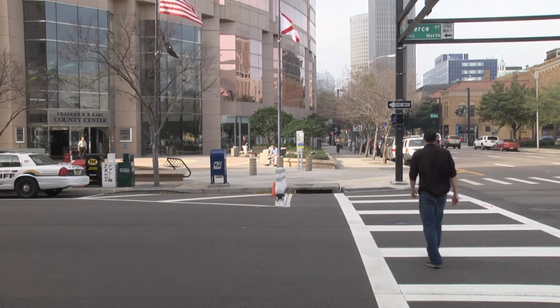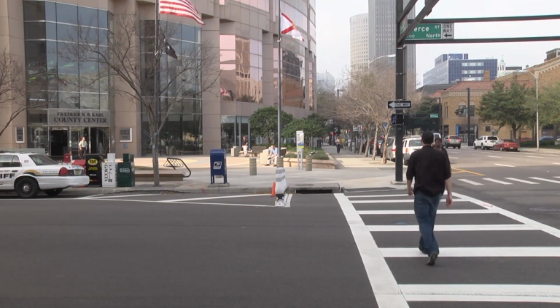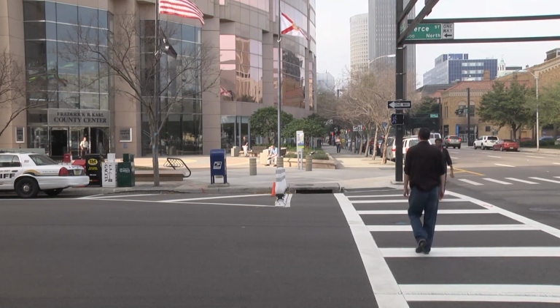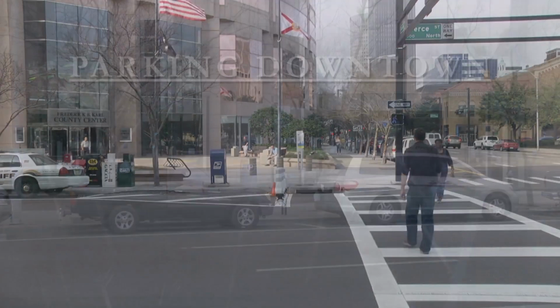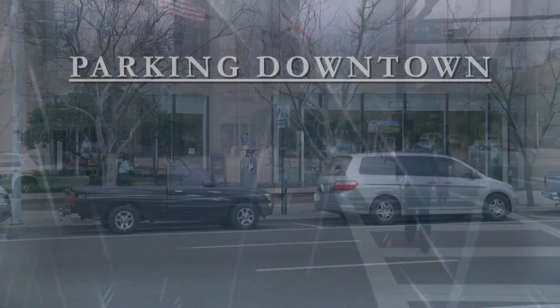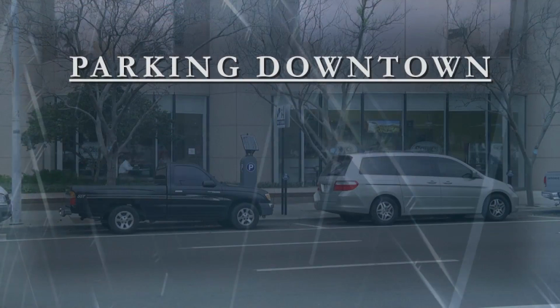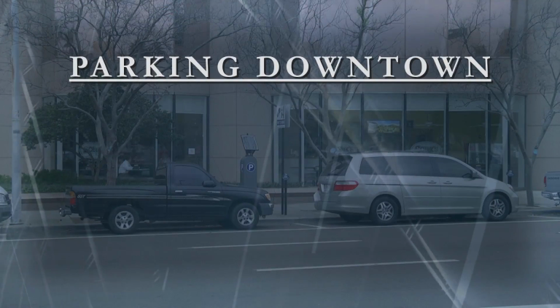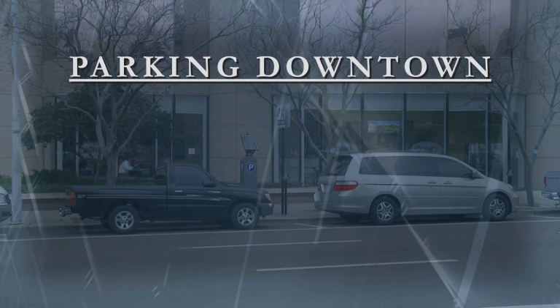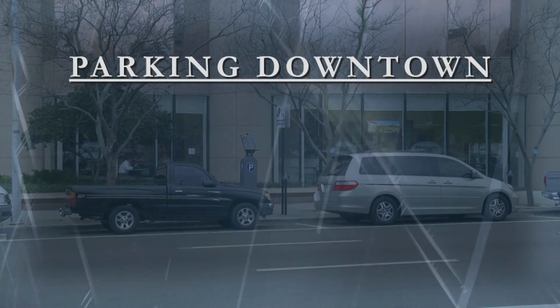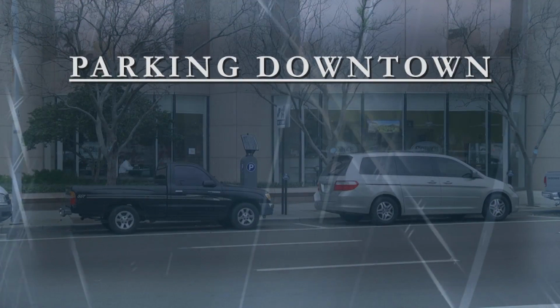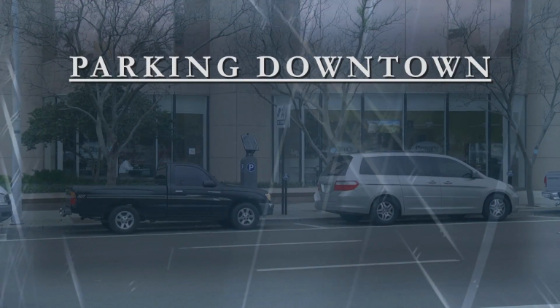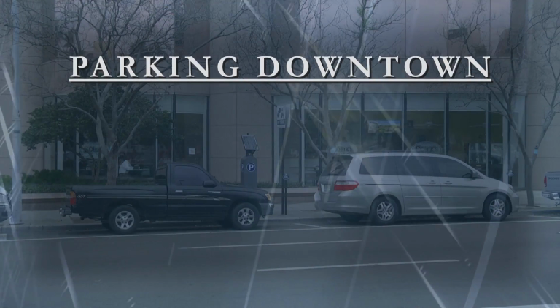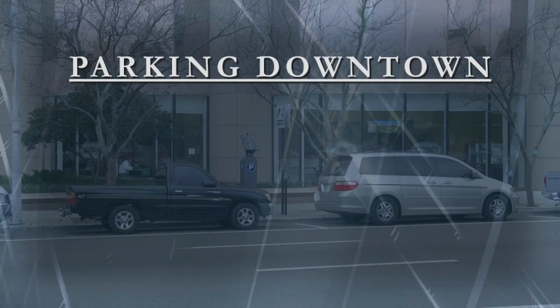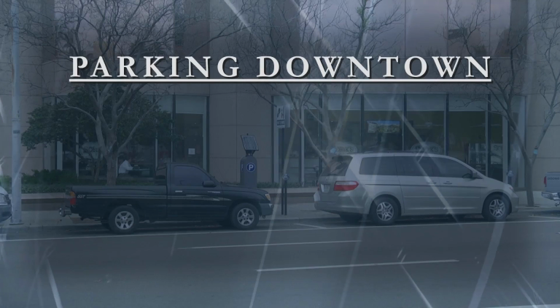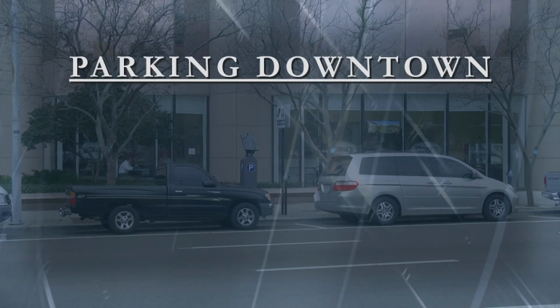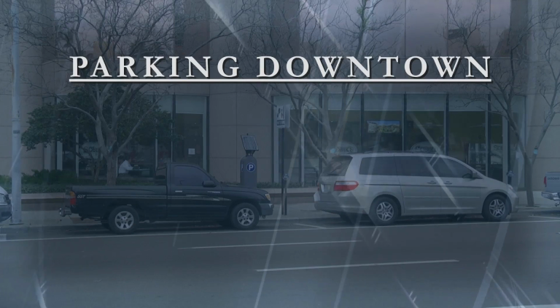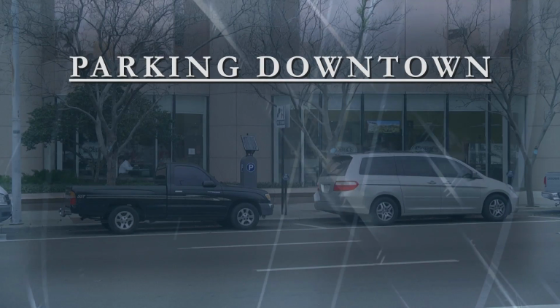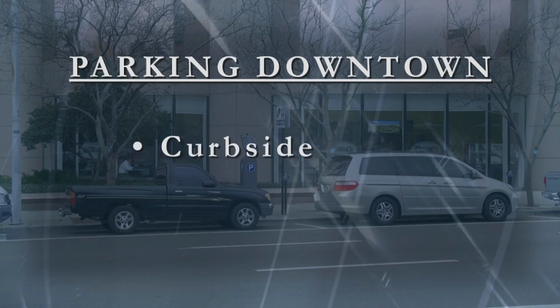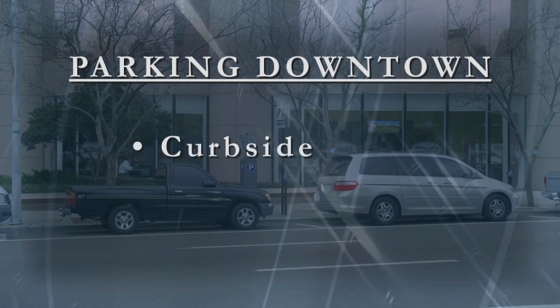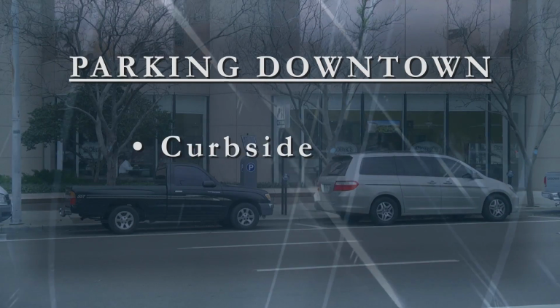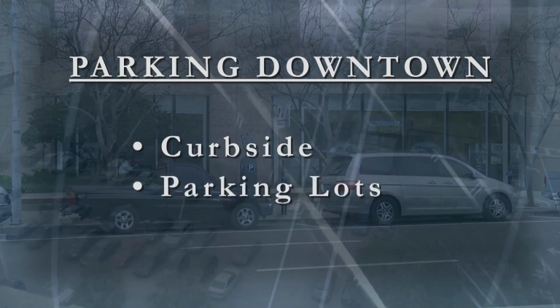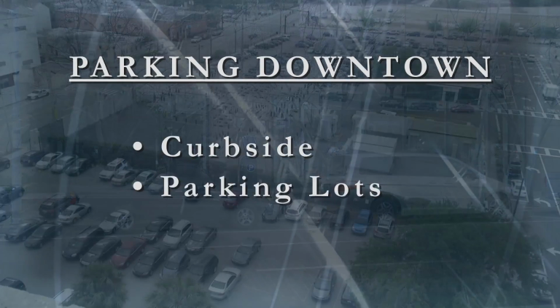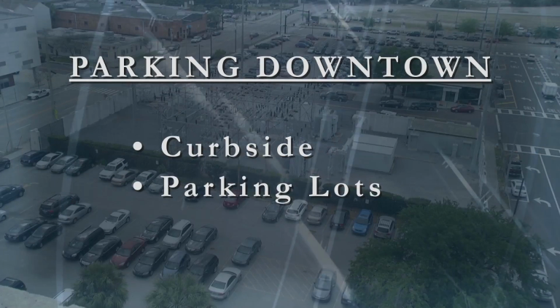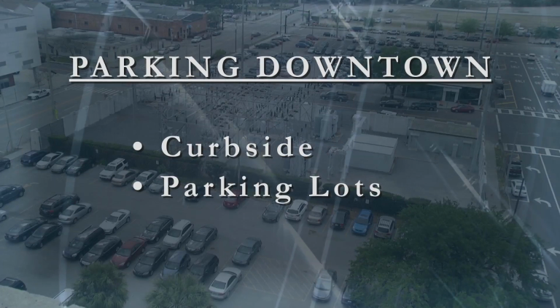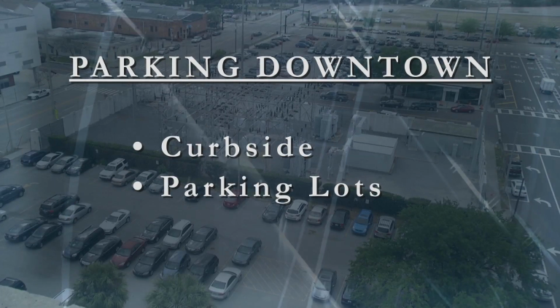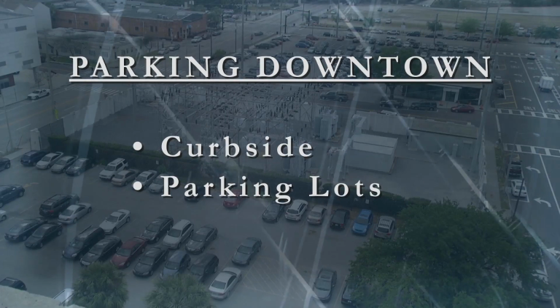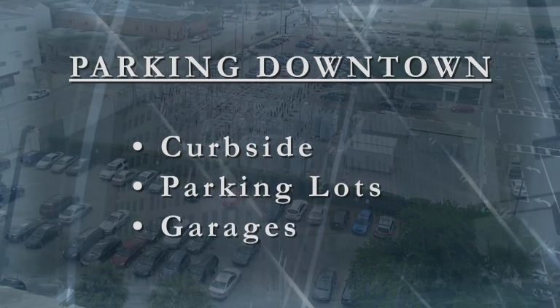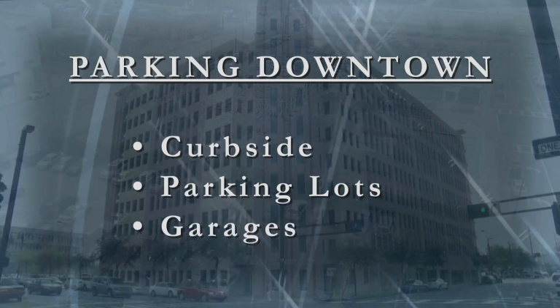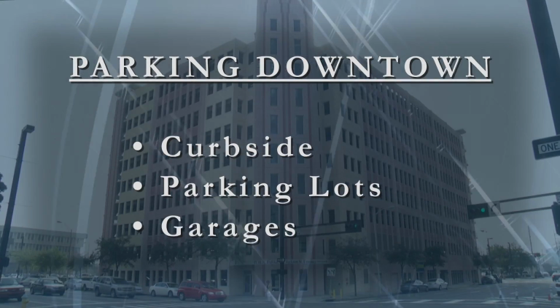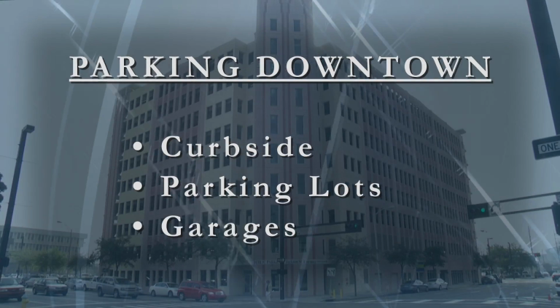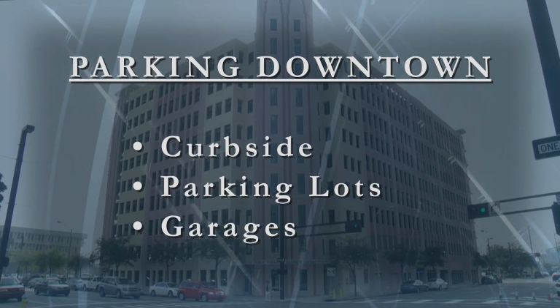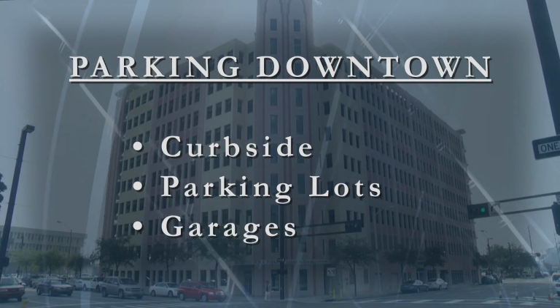There are three methods of parking downtown: curbside, parking lots, or garages.